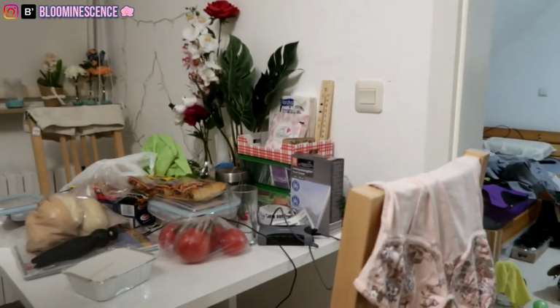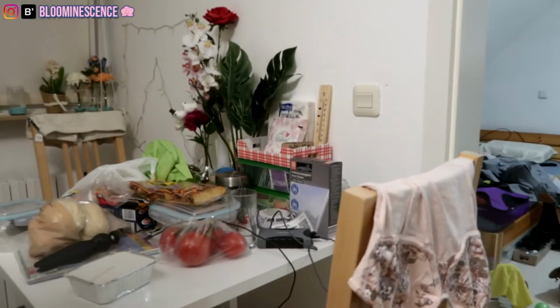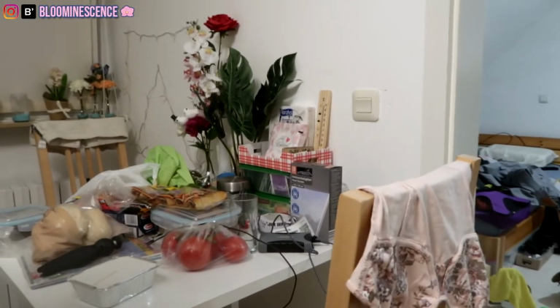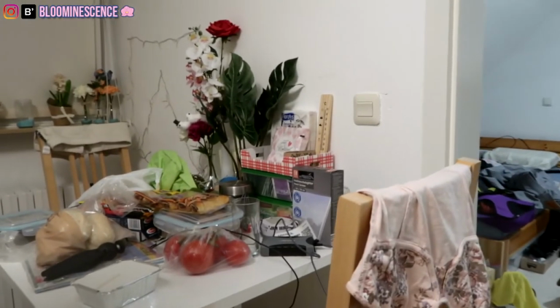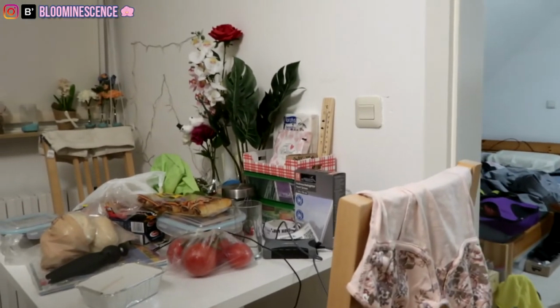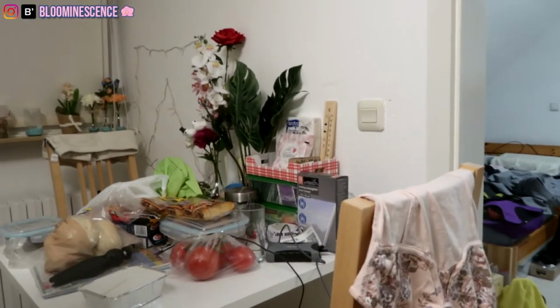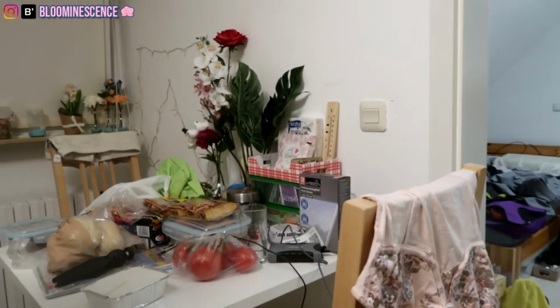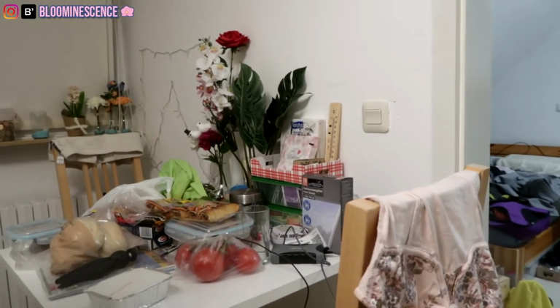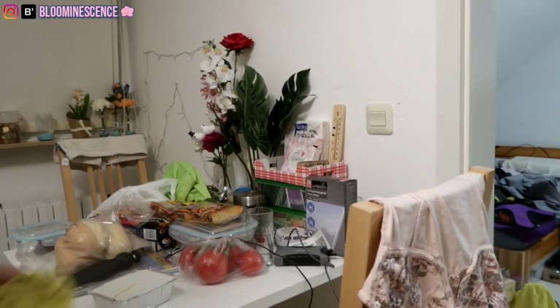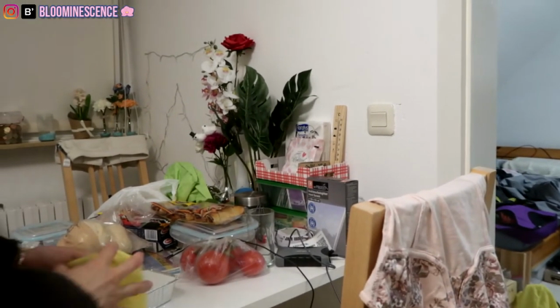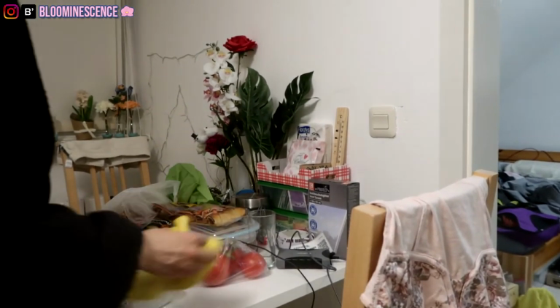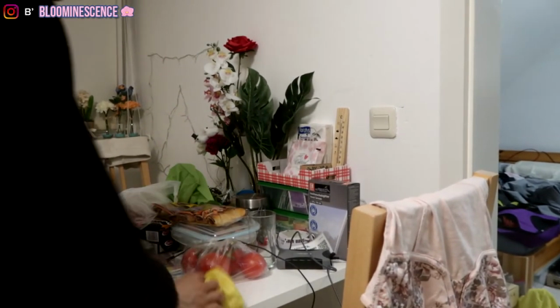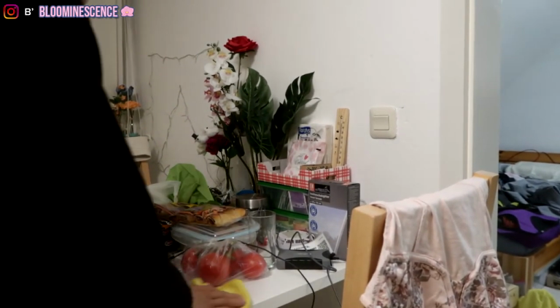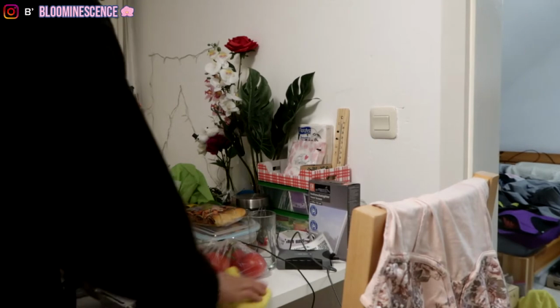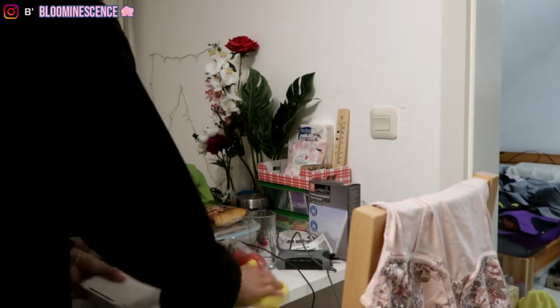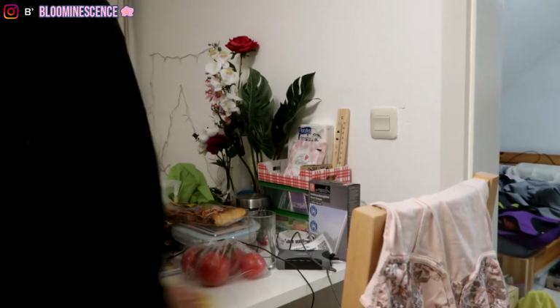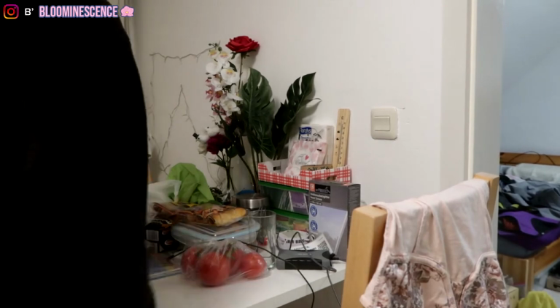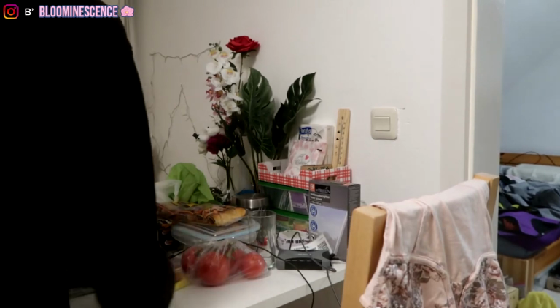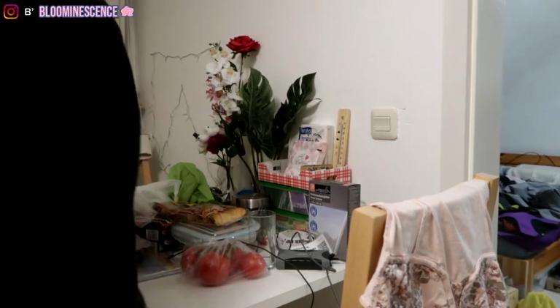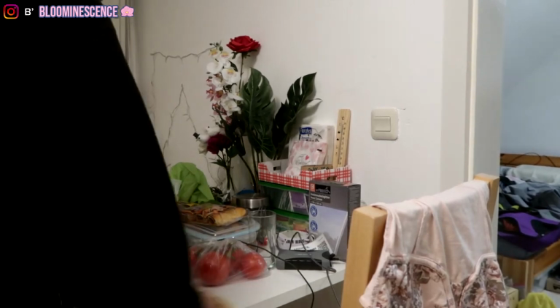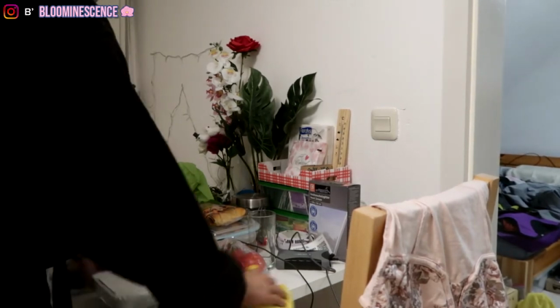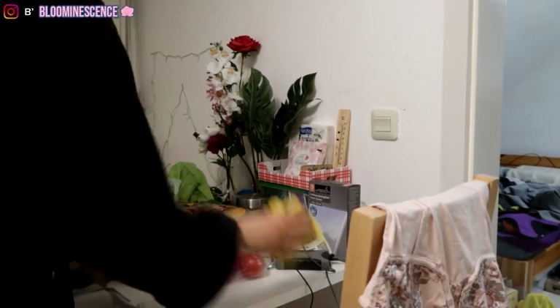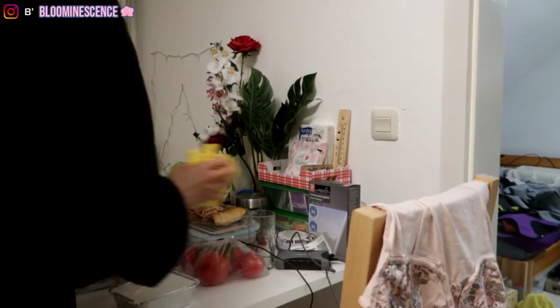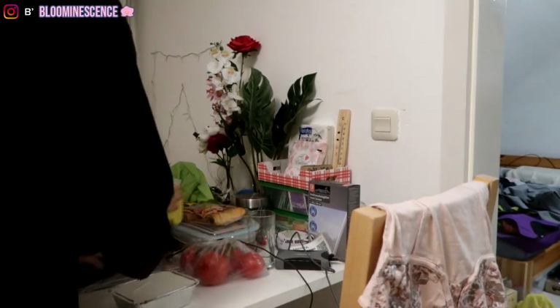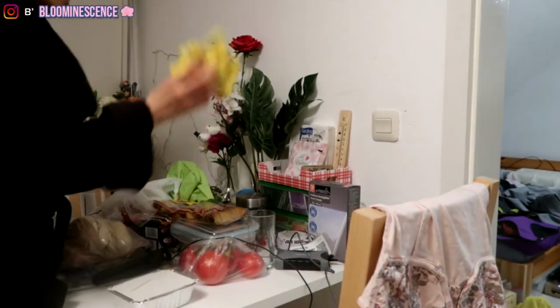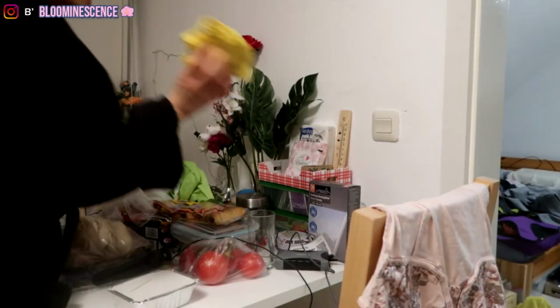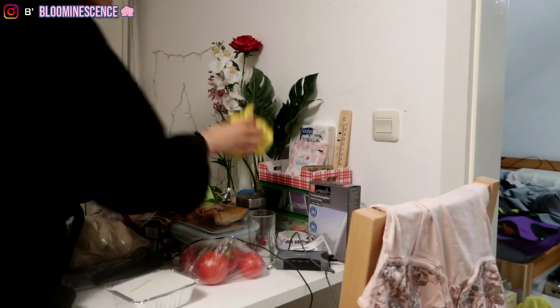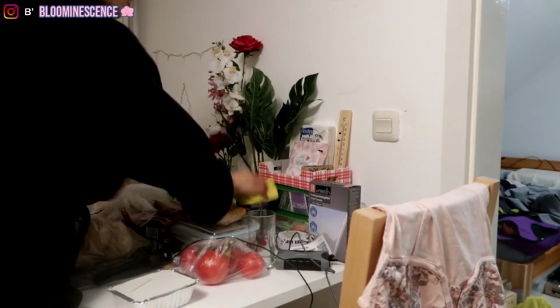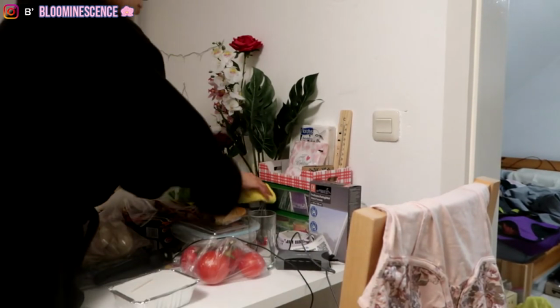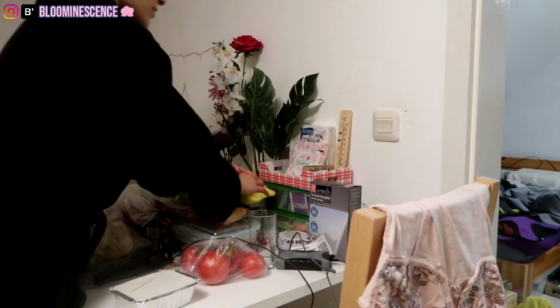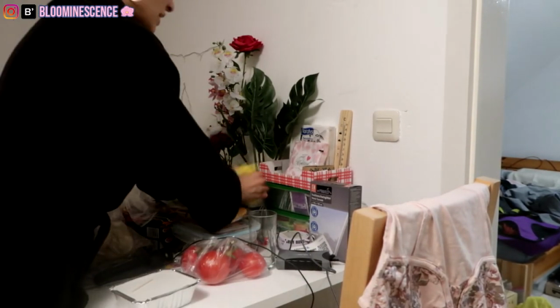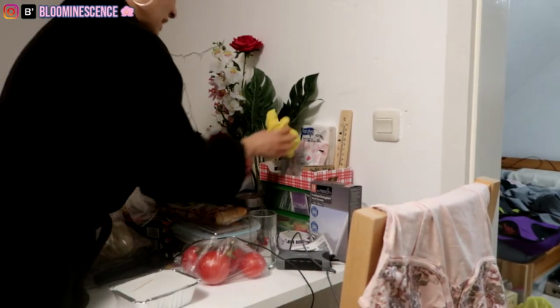There's a lot of stuff on this table, but I can't really do too much about it. There's no room in this part, so I'm just gonna wipe whatever I can.